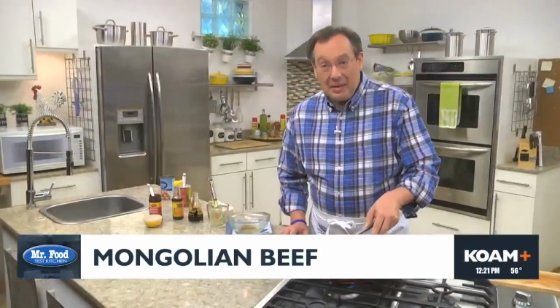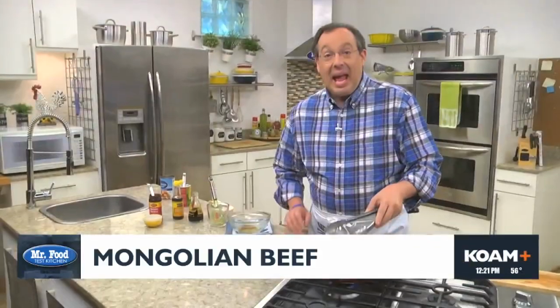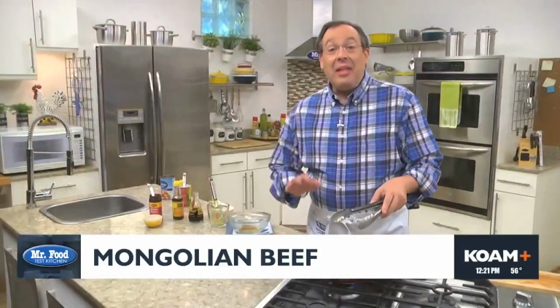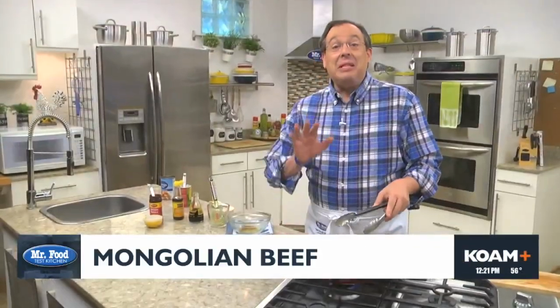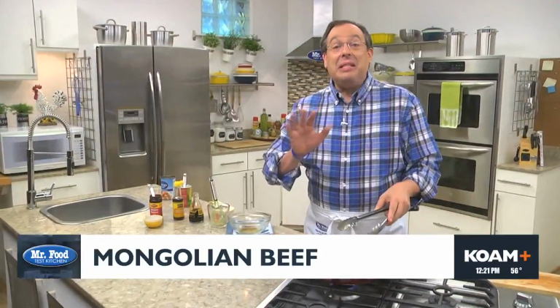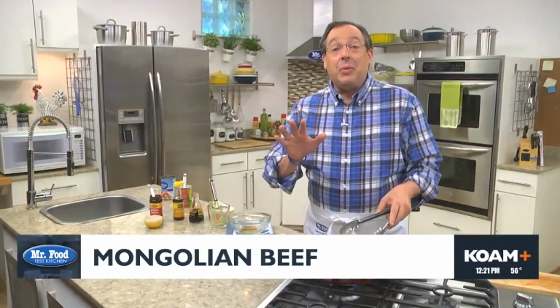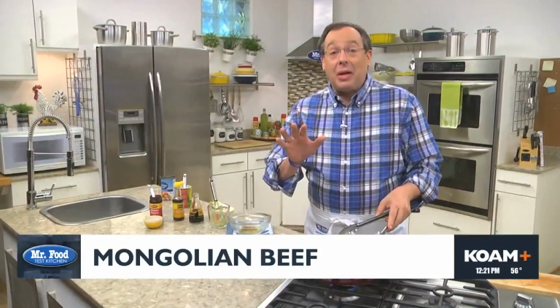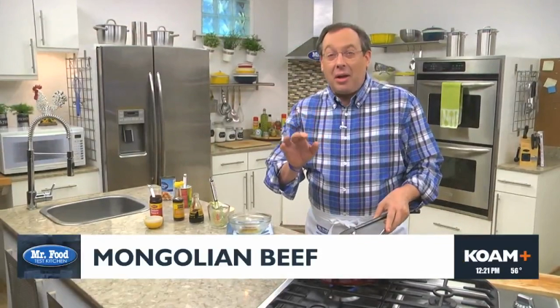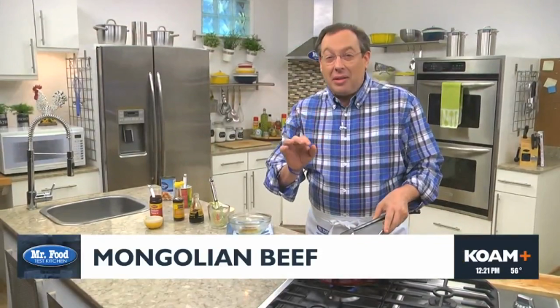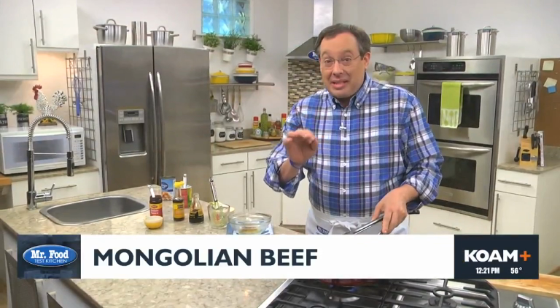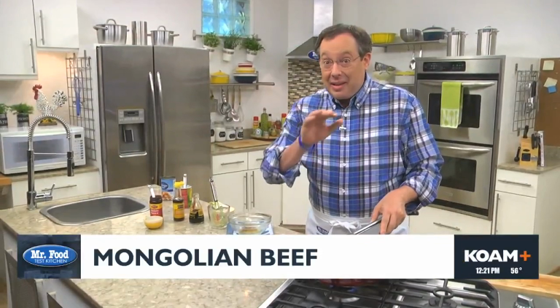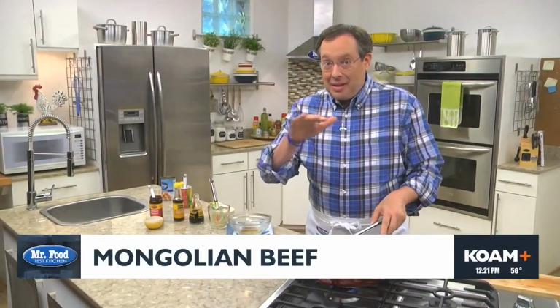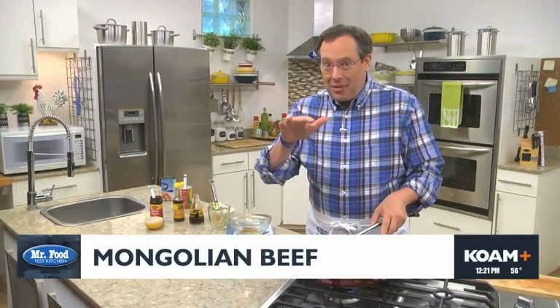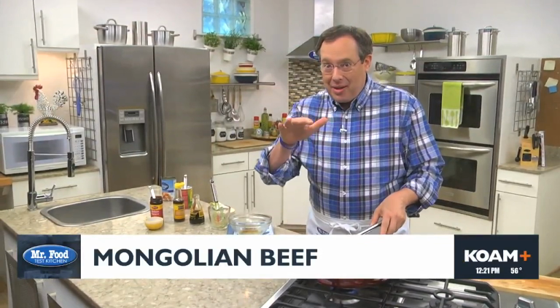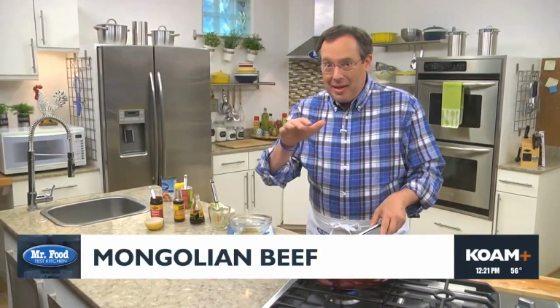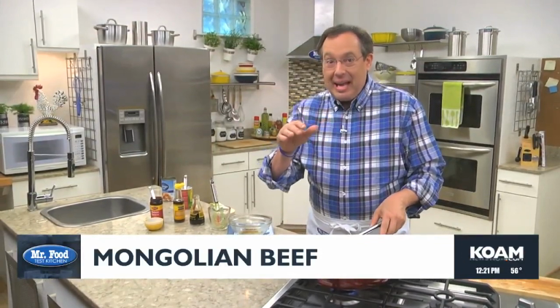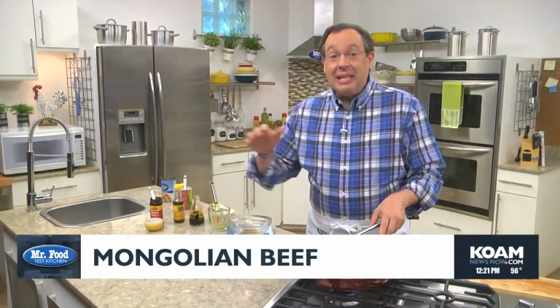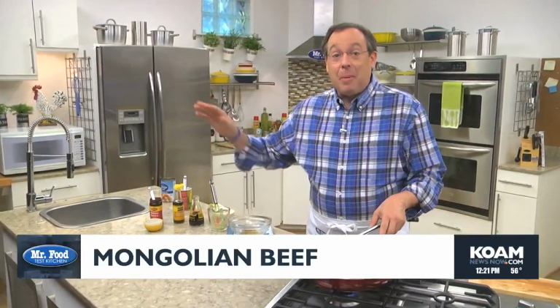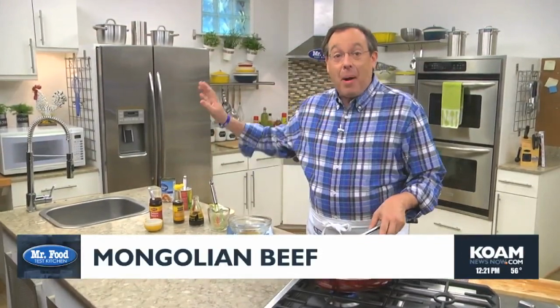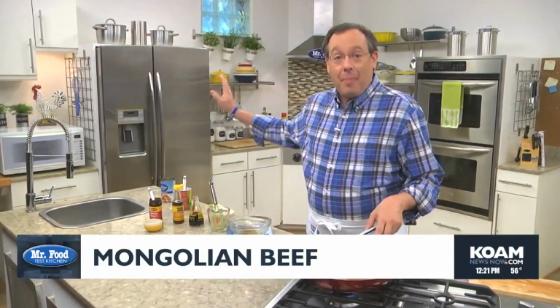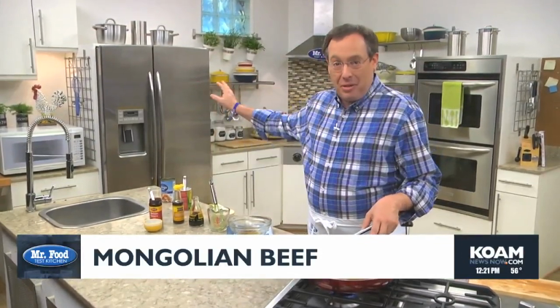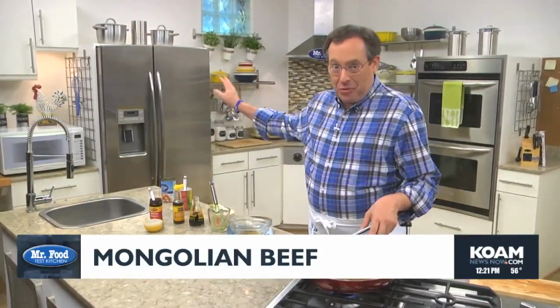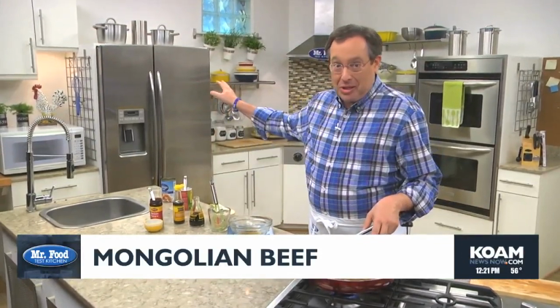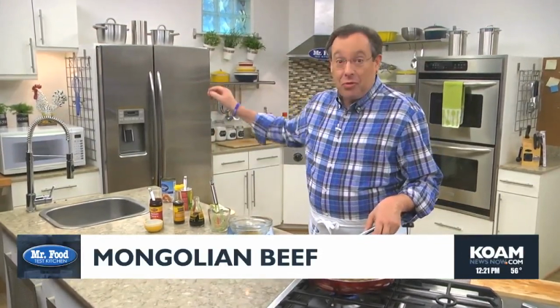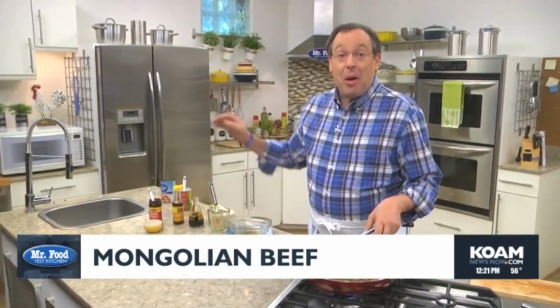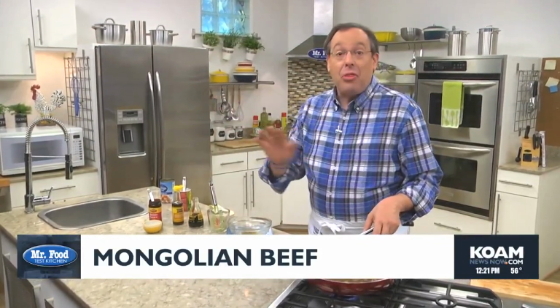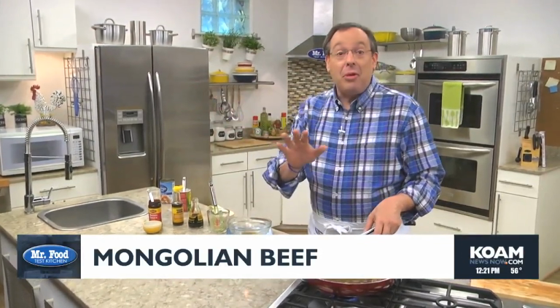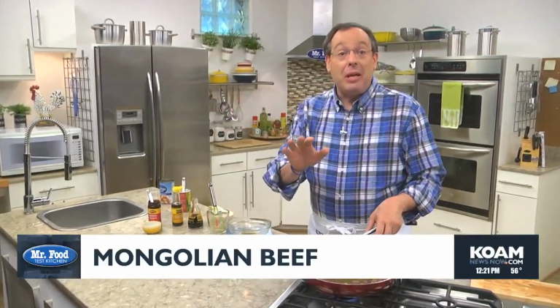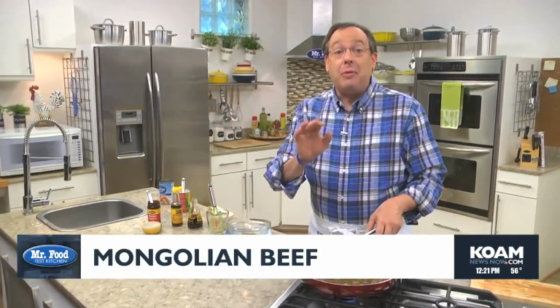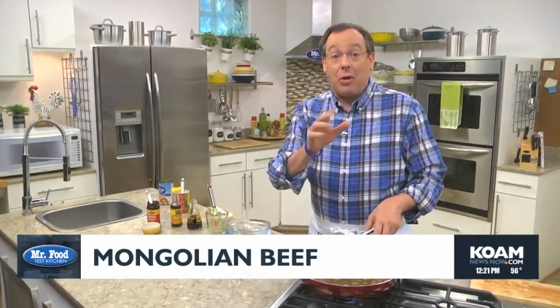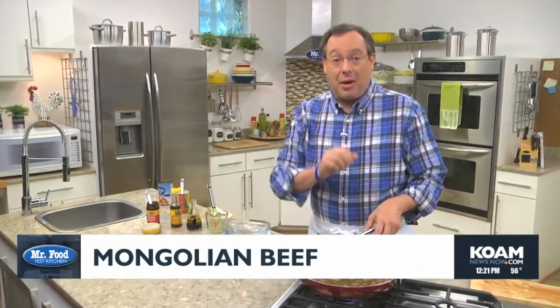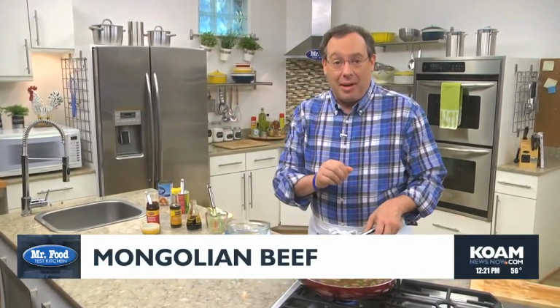The secret to cutting the steak nice and thin is to pop it in the freezer for about 30 minutes before cutting it.